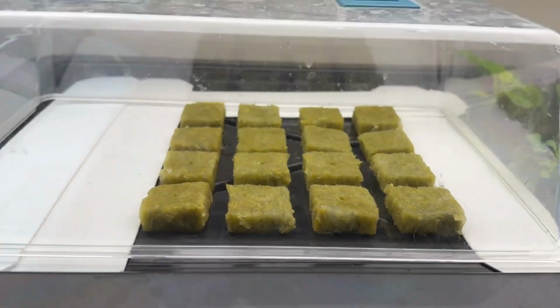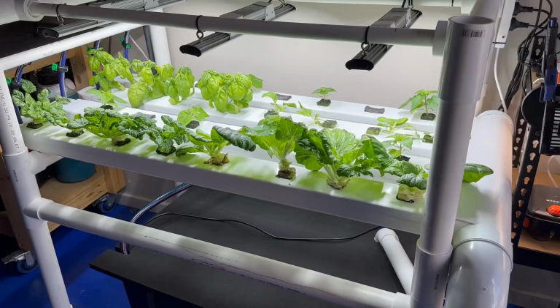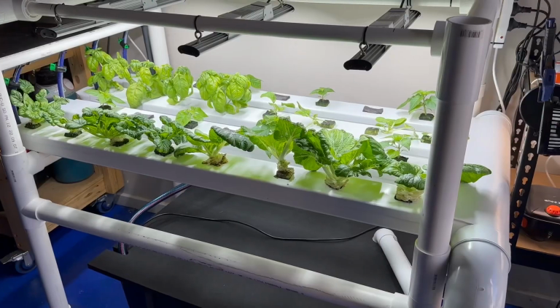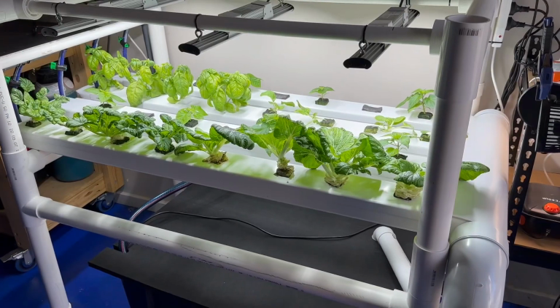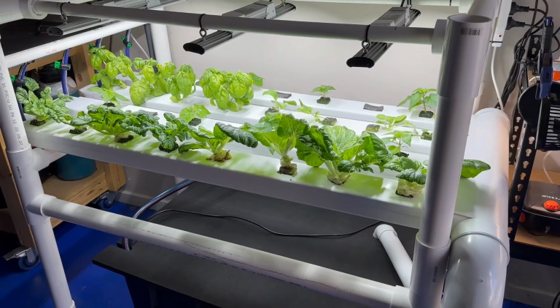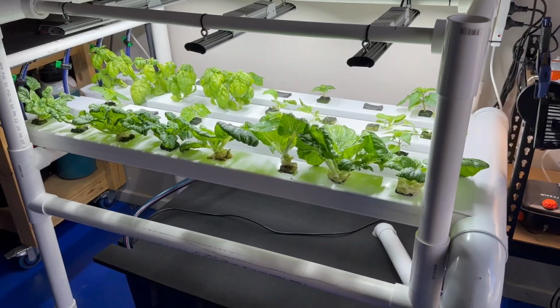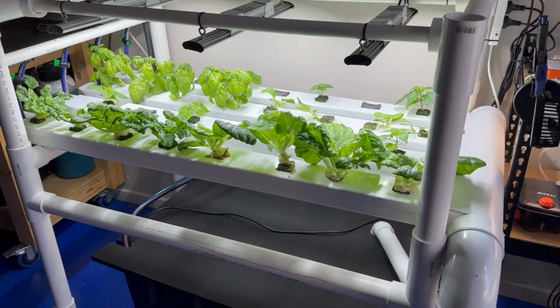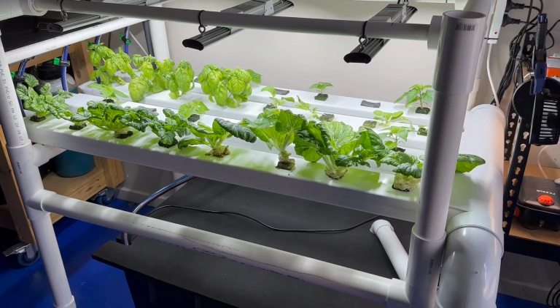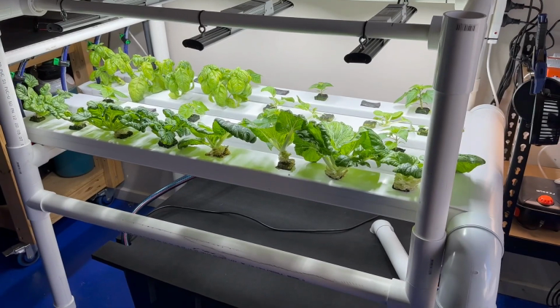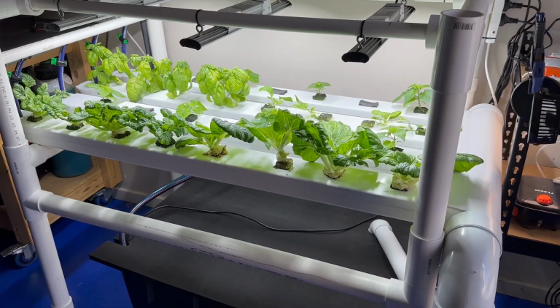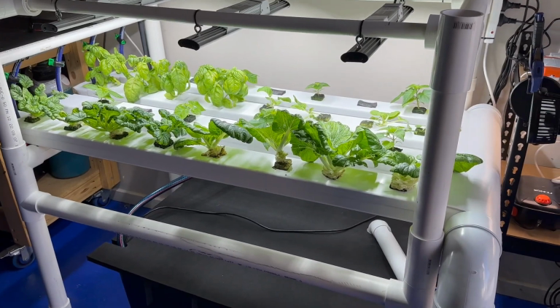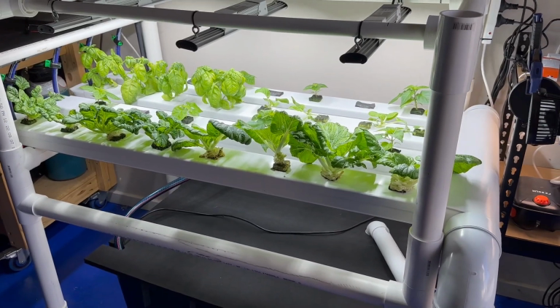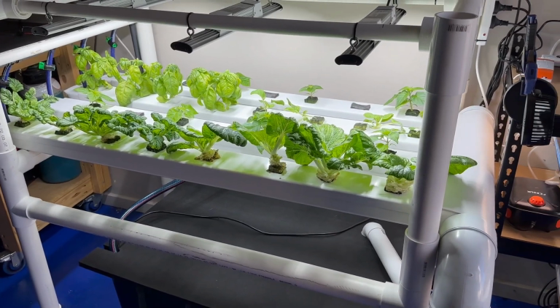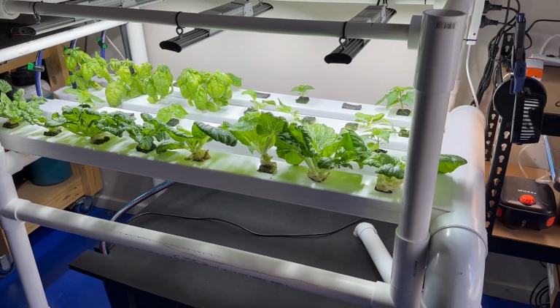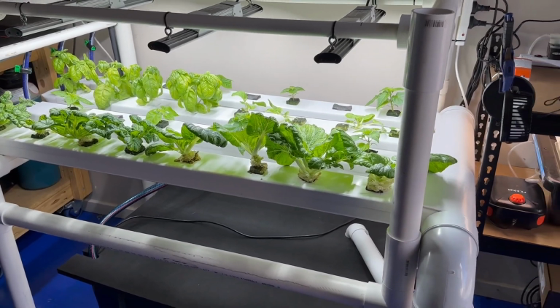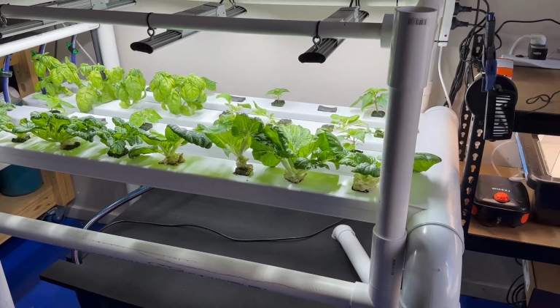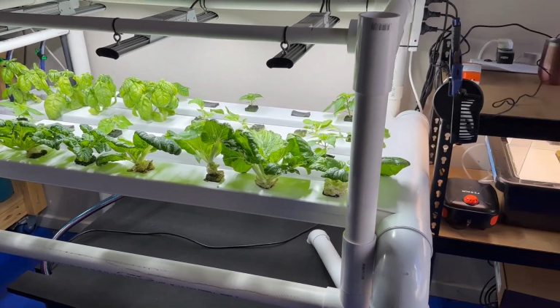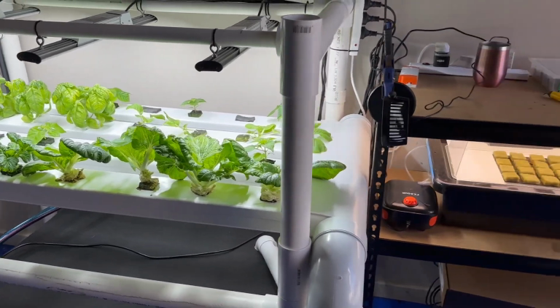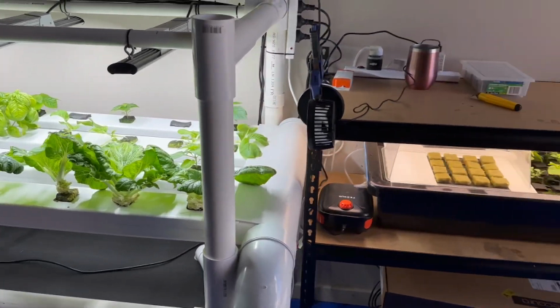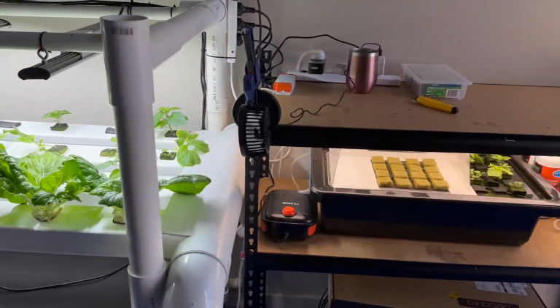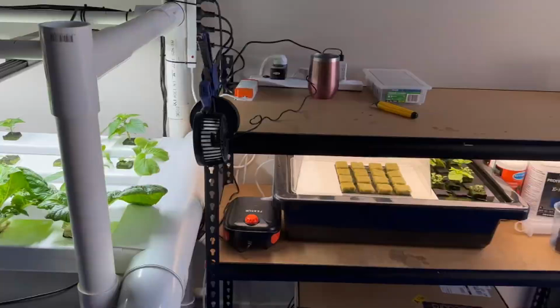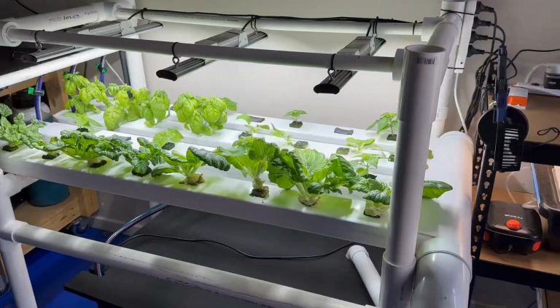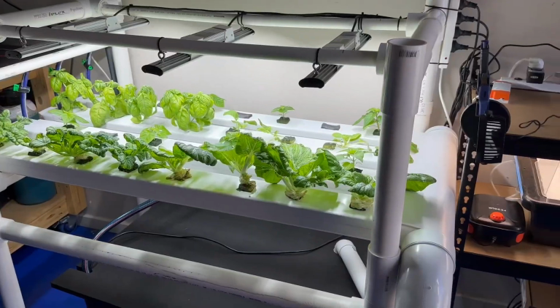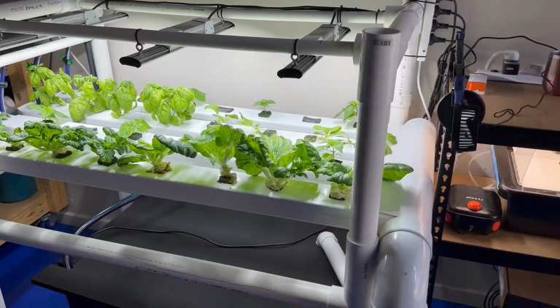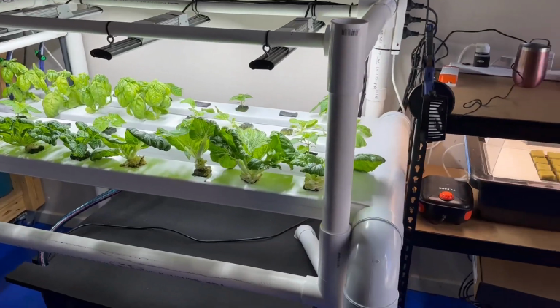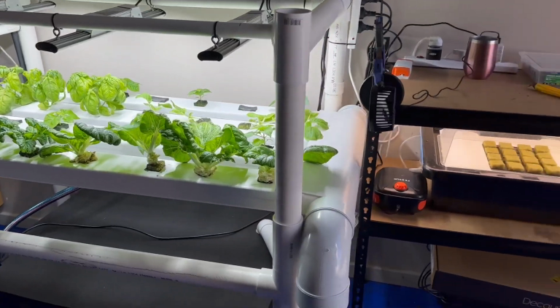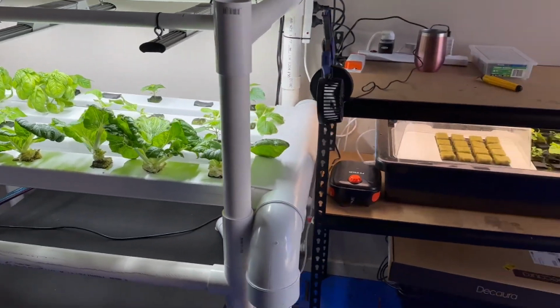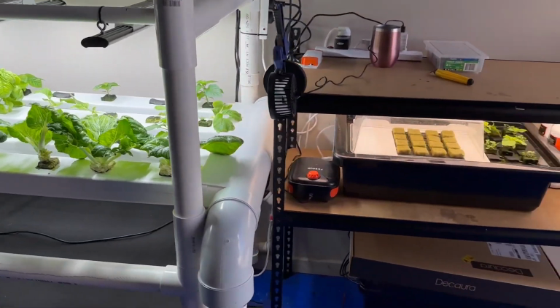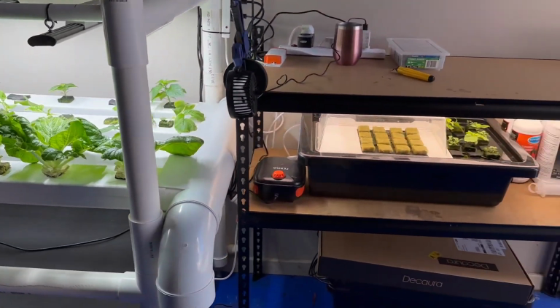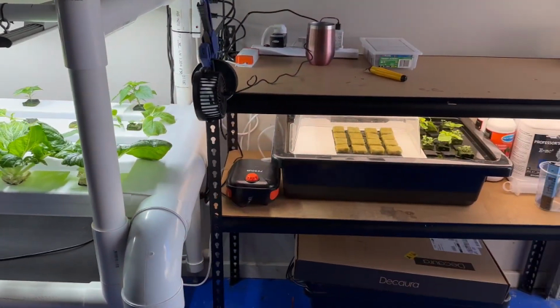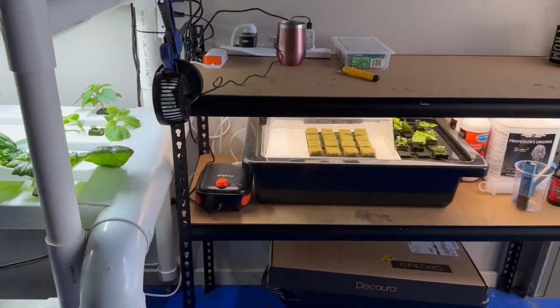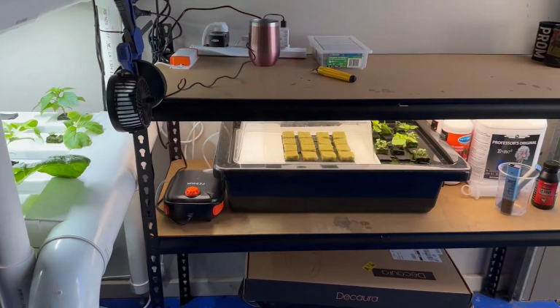Anyway, that was my garage hydroponics update. Stay tuned to see what happens next.